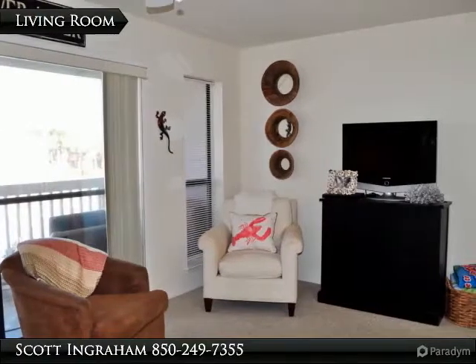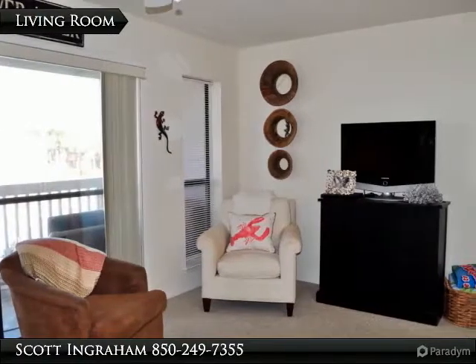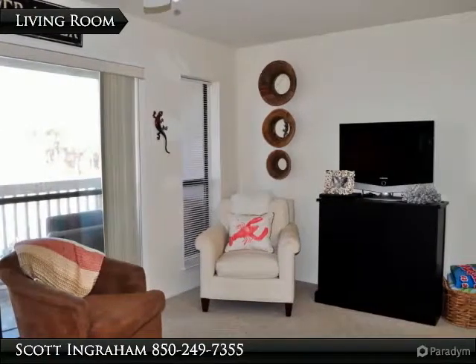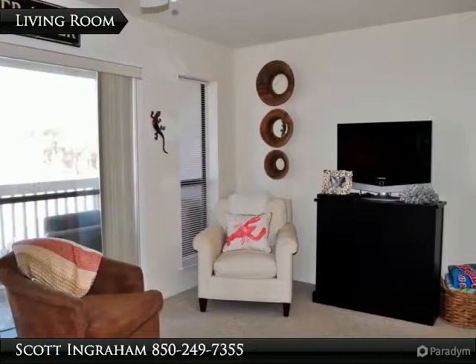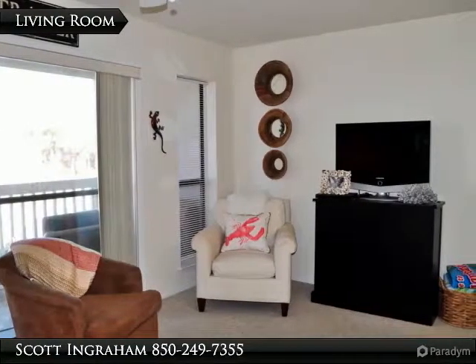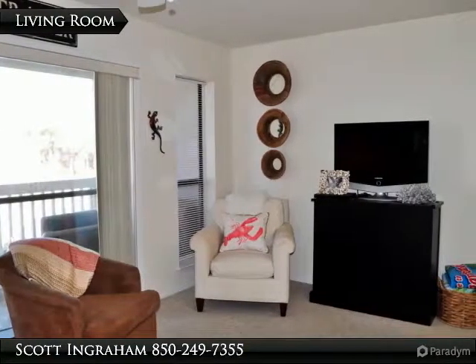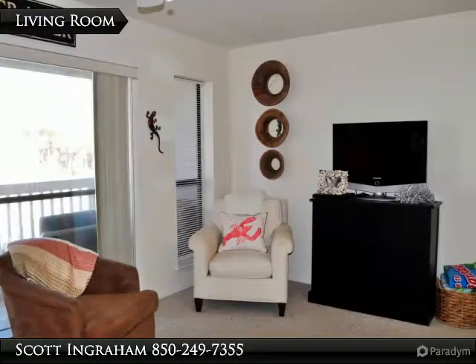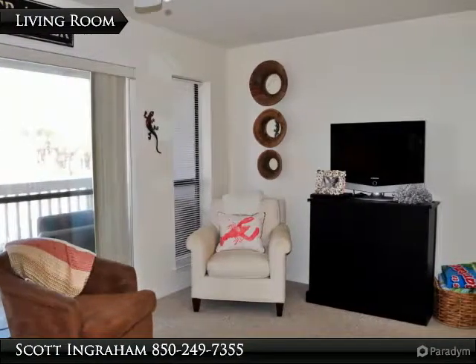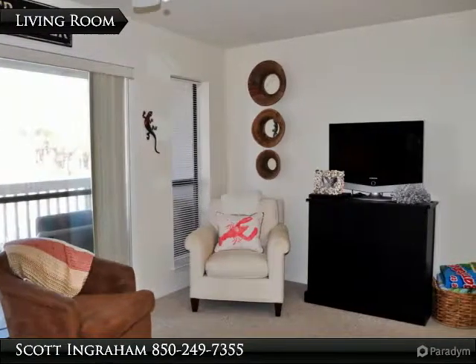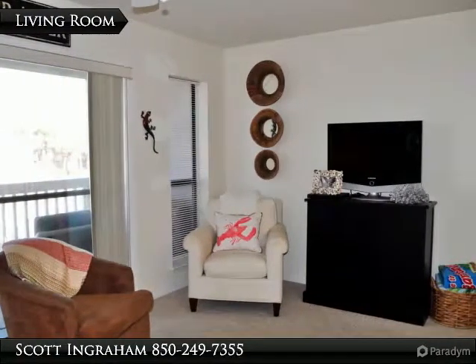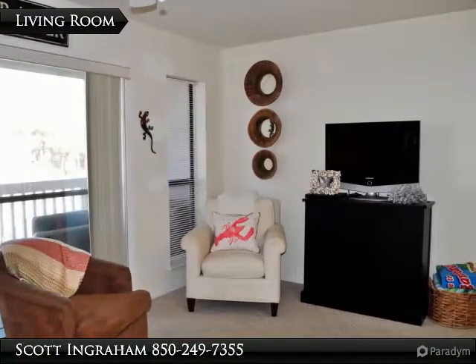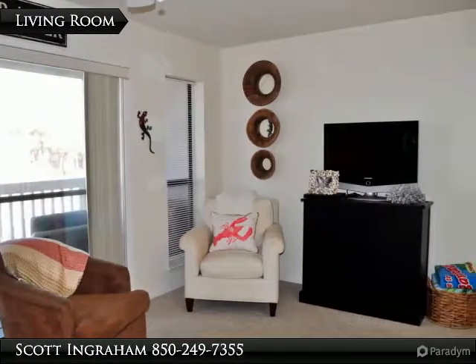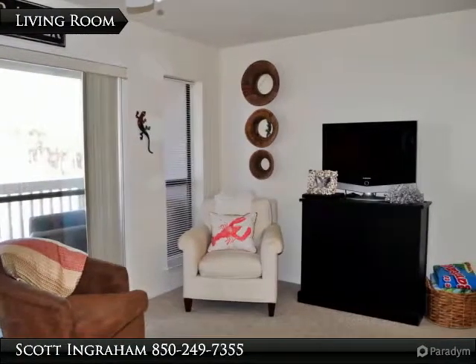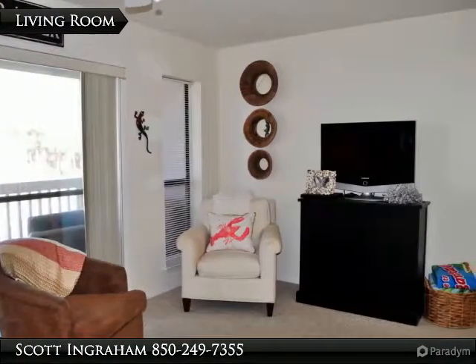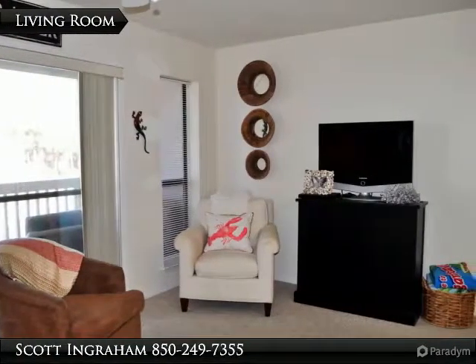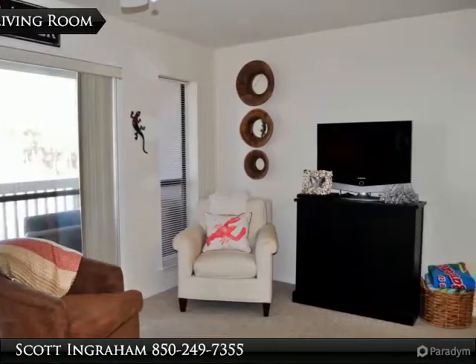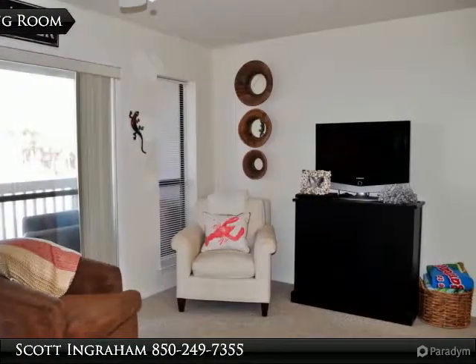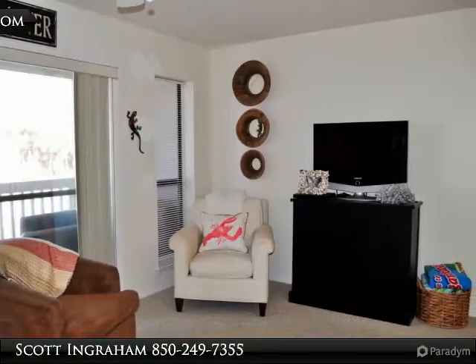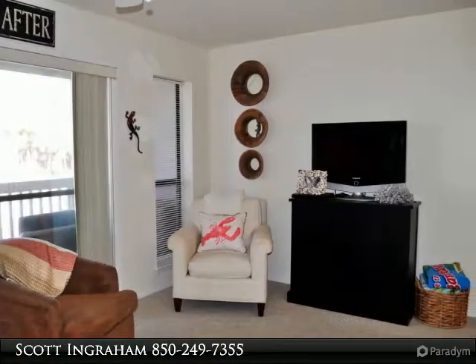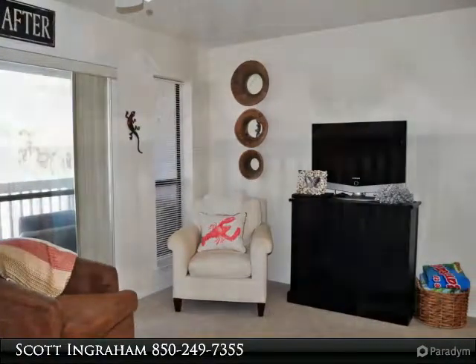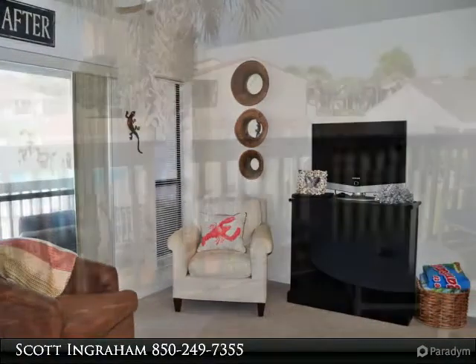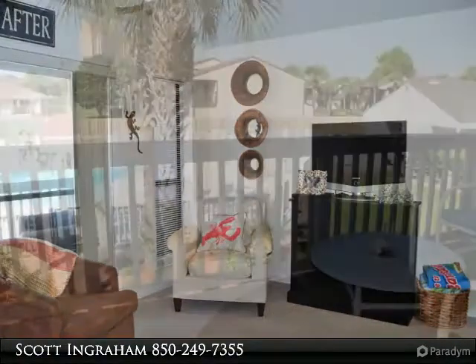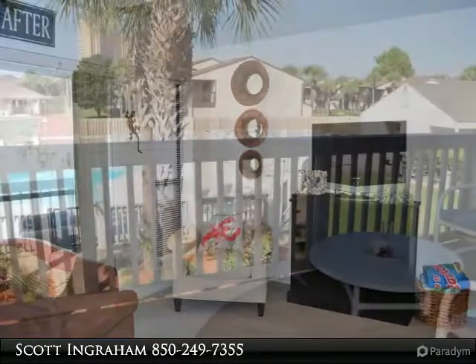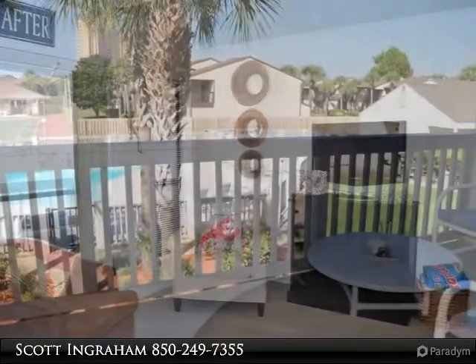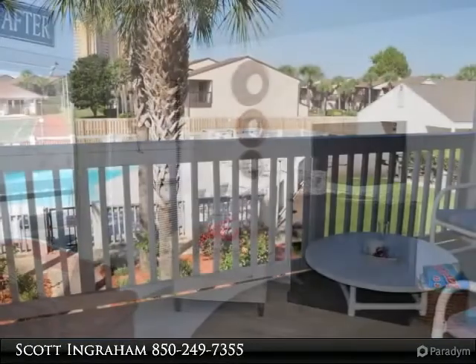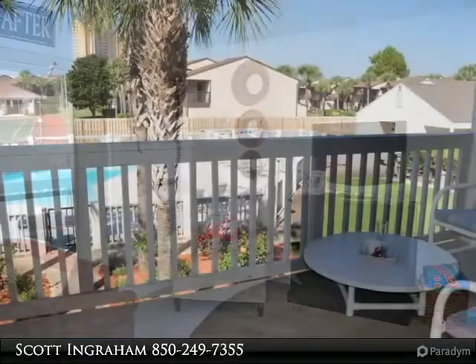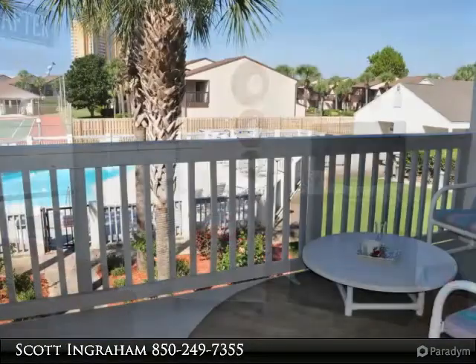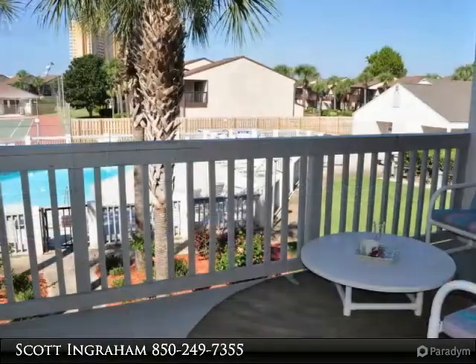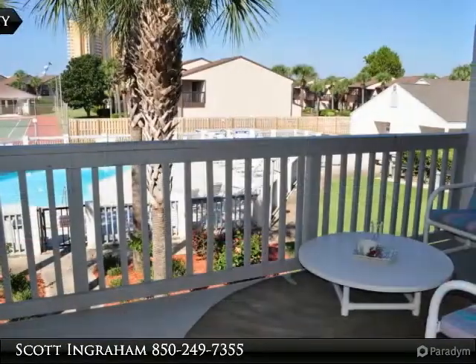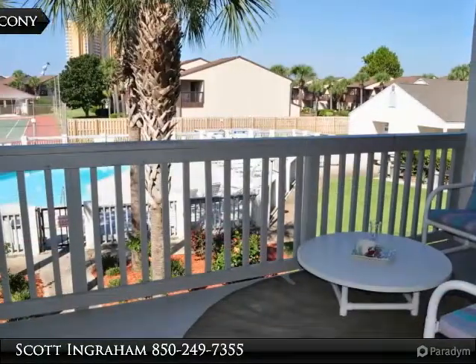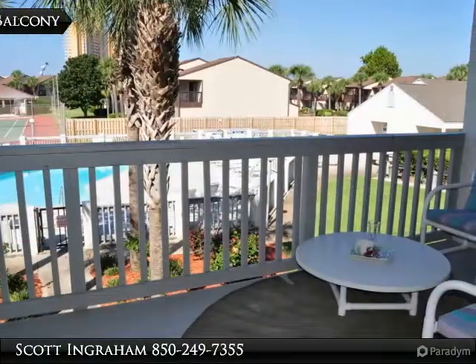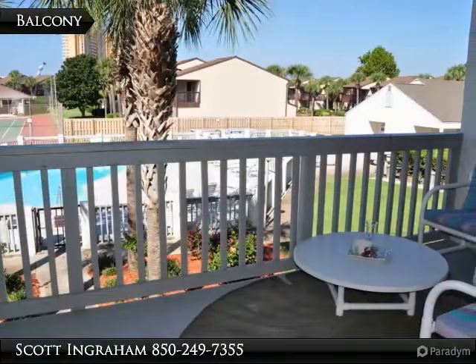Light and bright, this condo can sleep up to four thanks to a king-sized bed and a sofa sleeper.